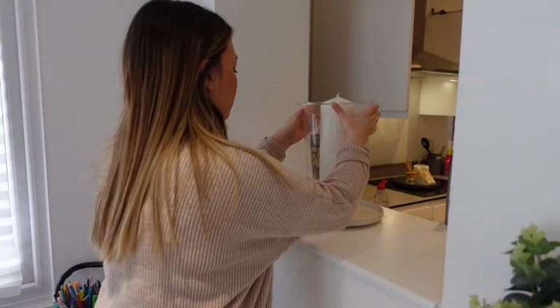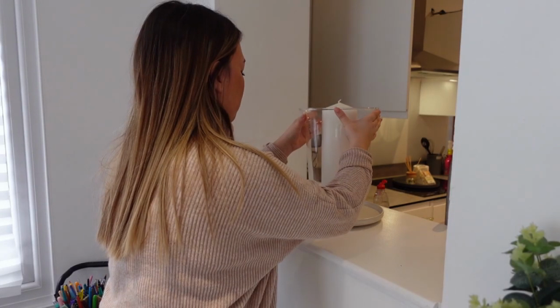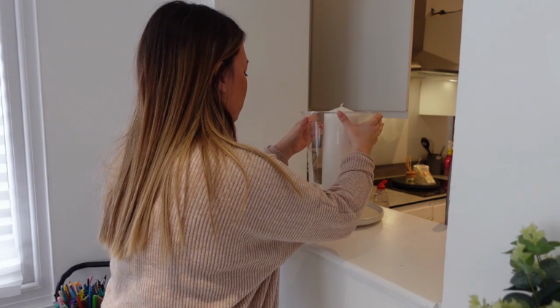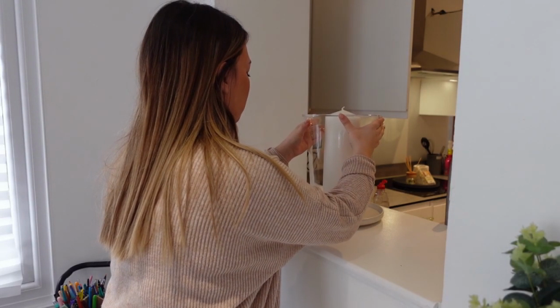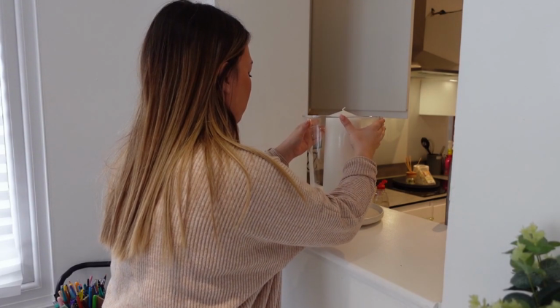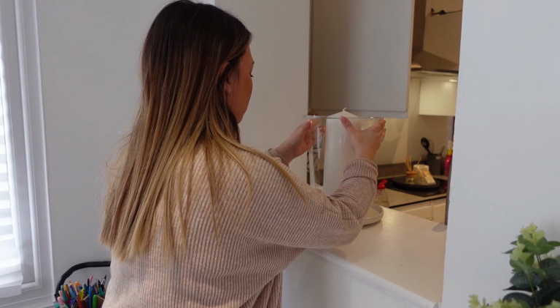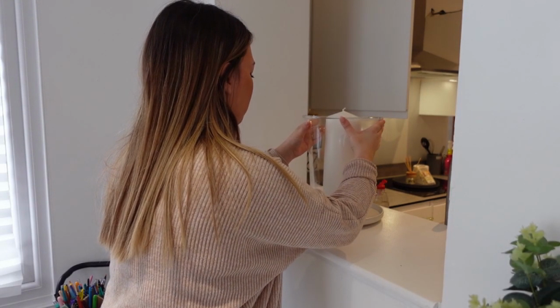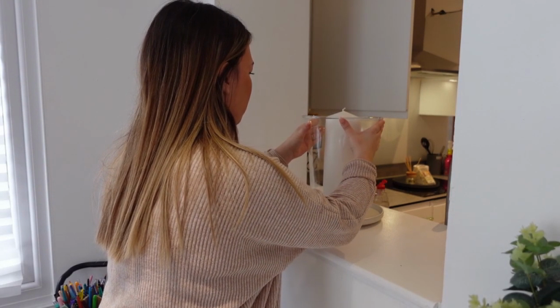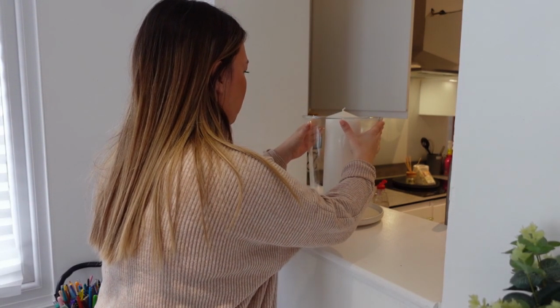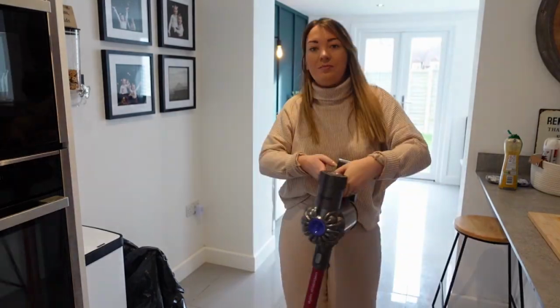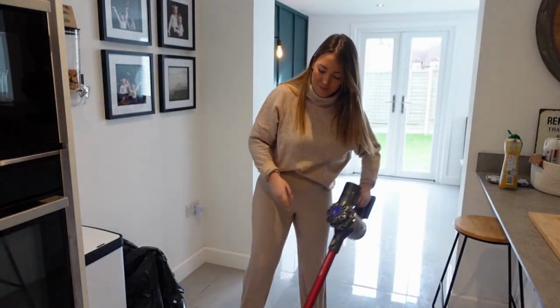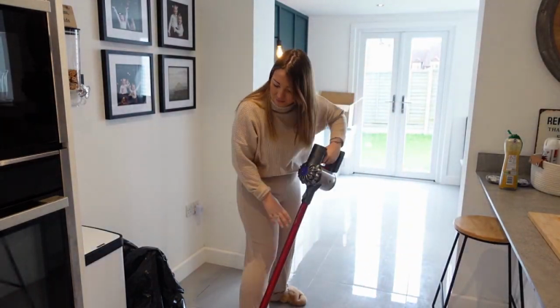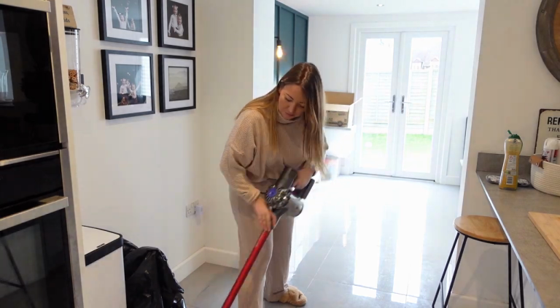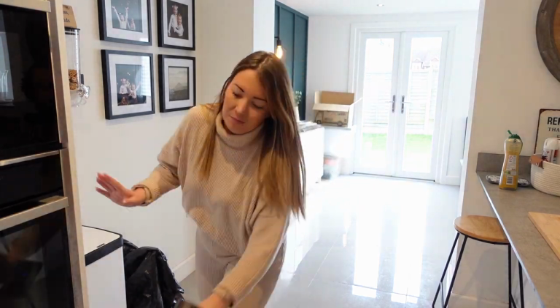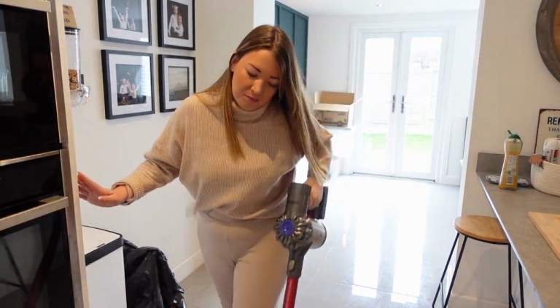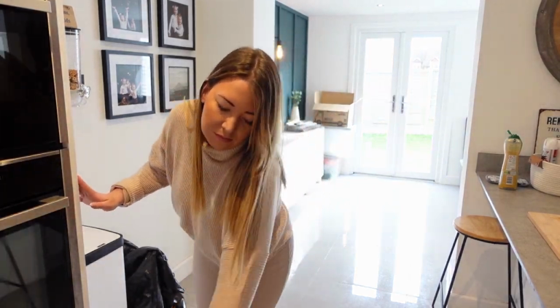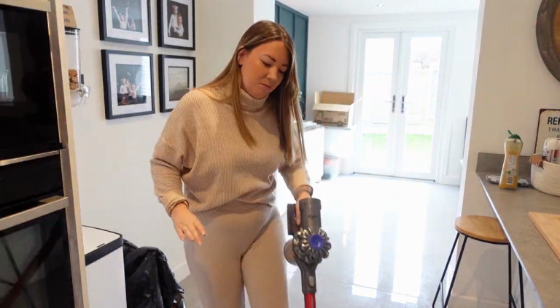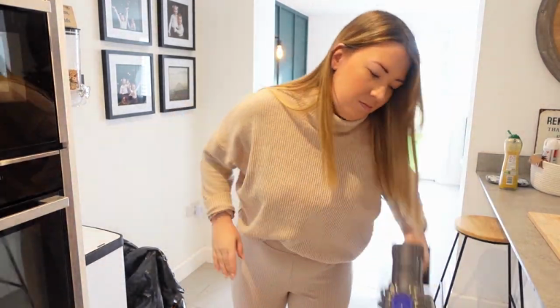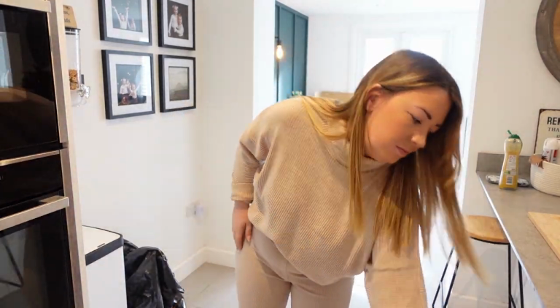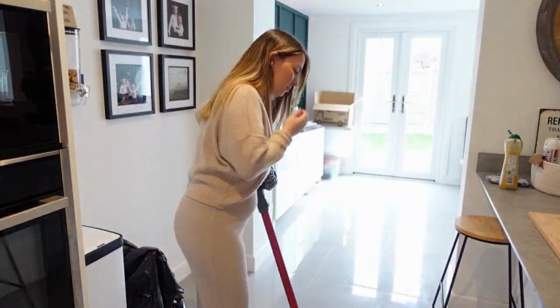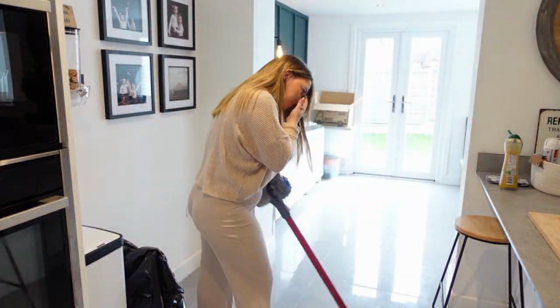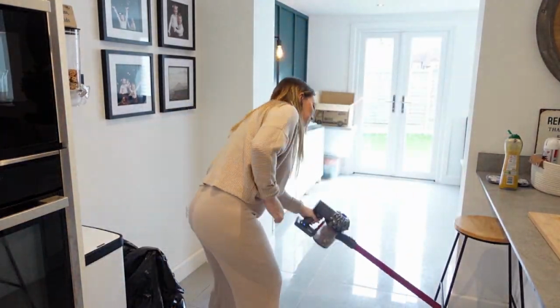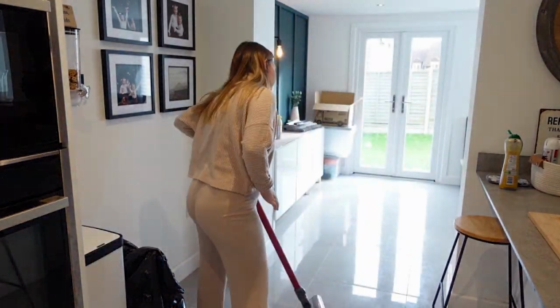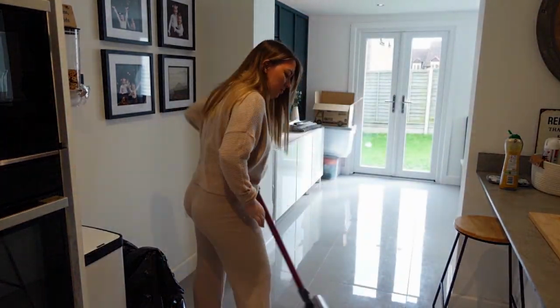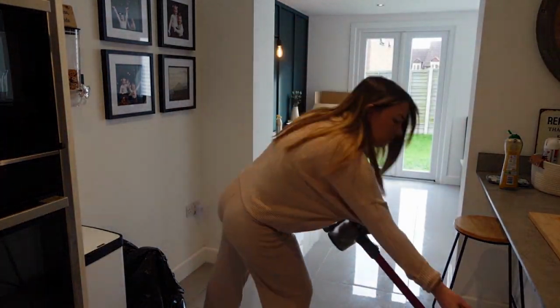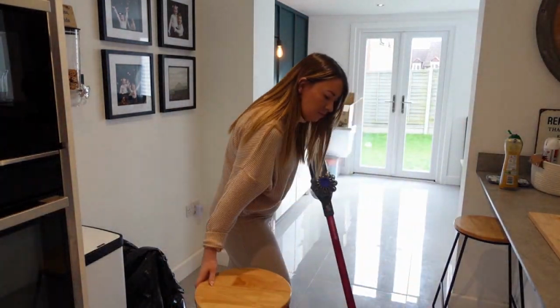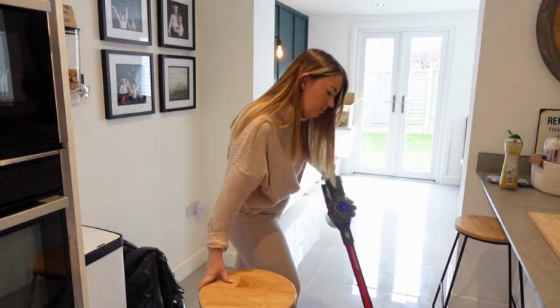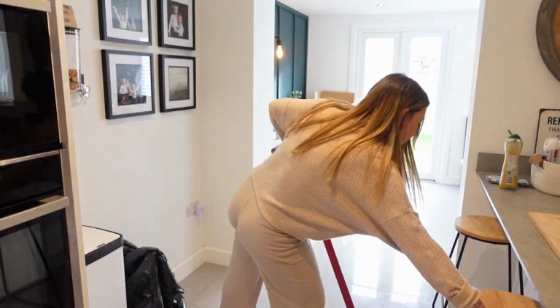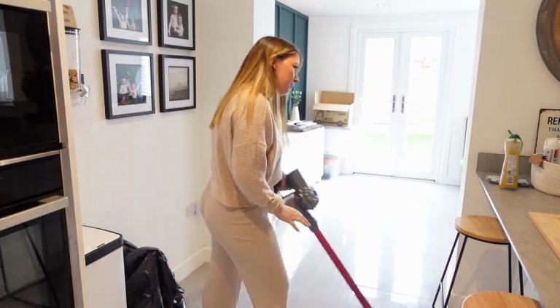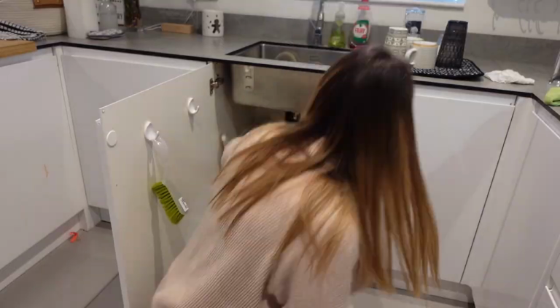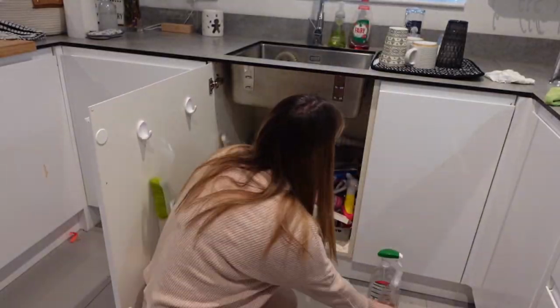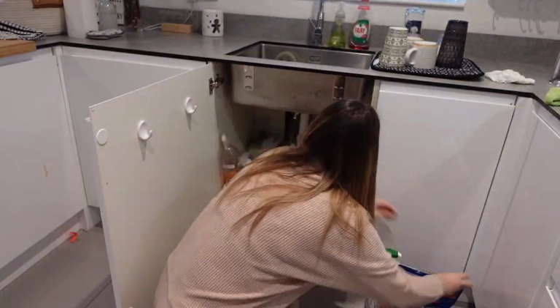Hello, I'm Chrissie, a mum, cook, cleaner, popcorn maker, Rudolph headband fixer, record timing food shopperer.